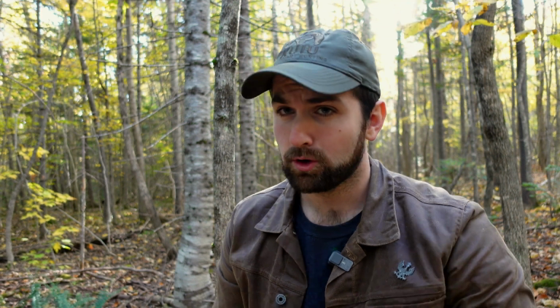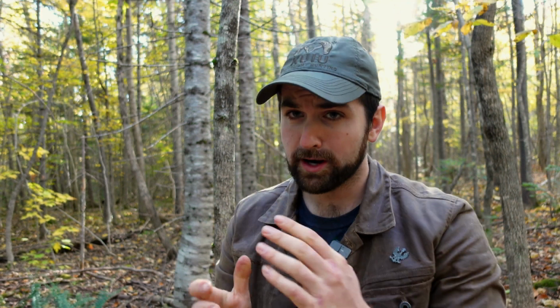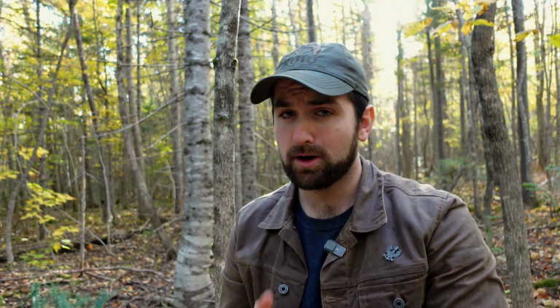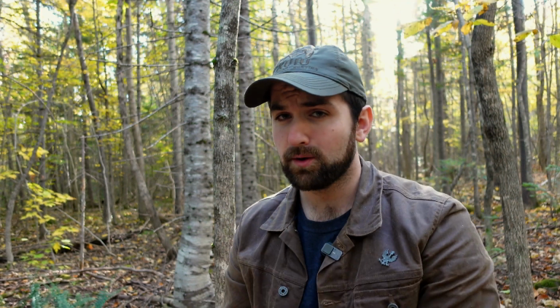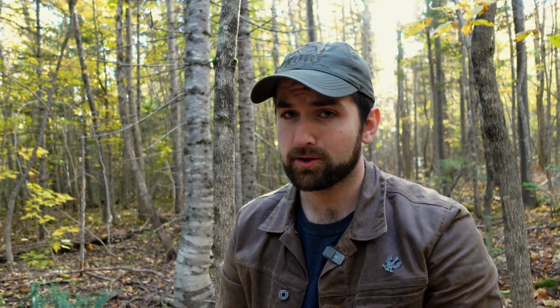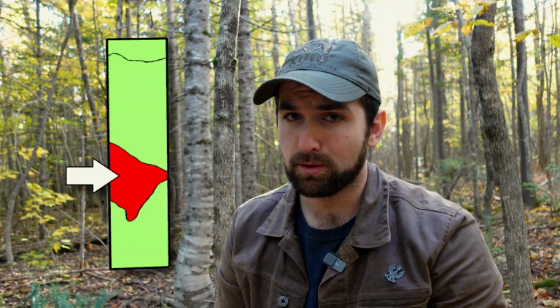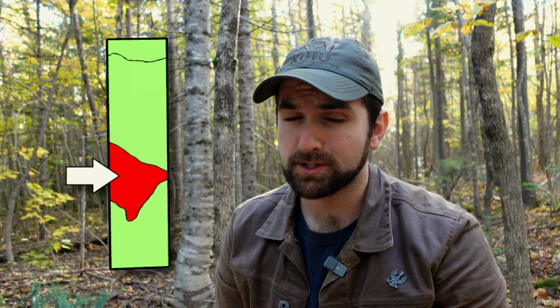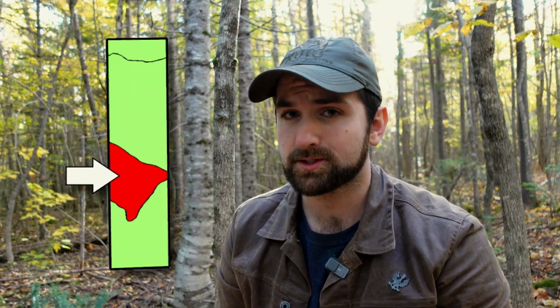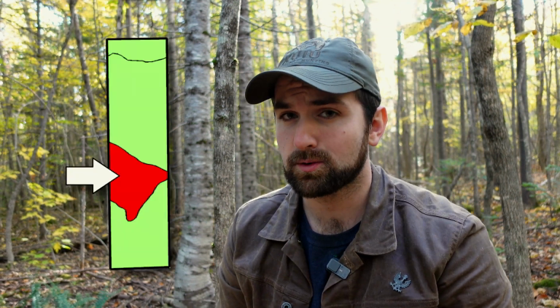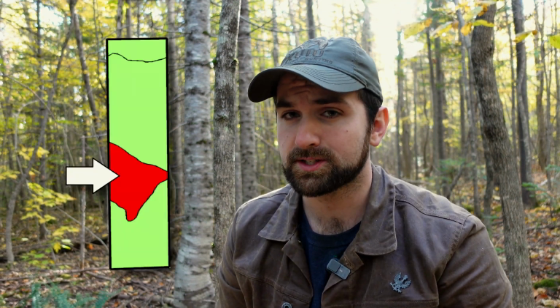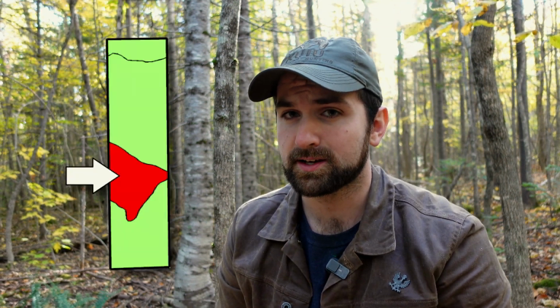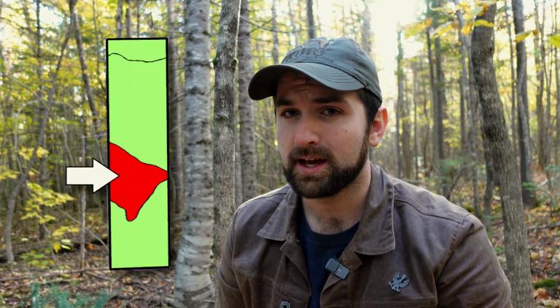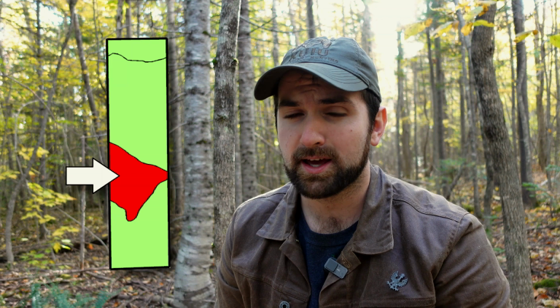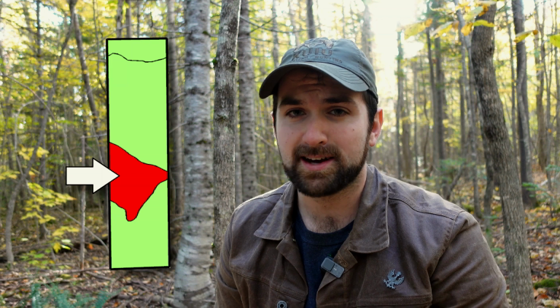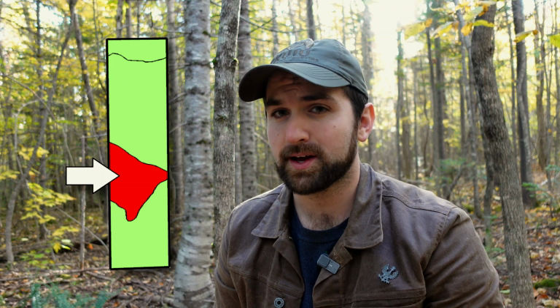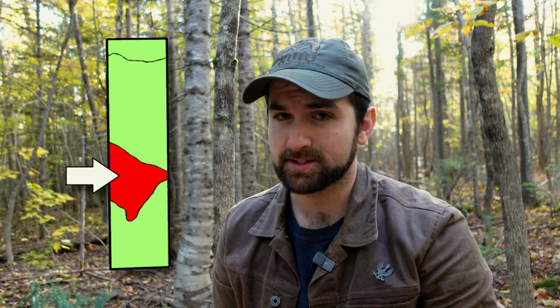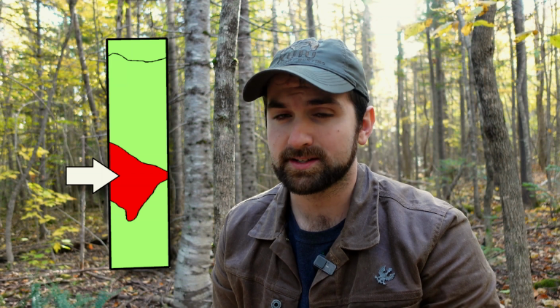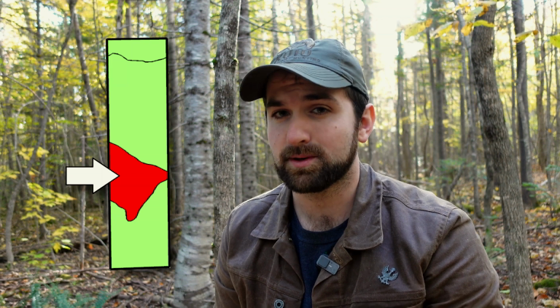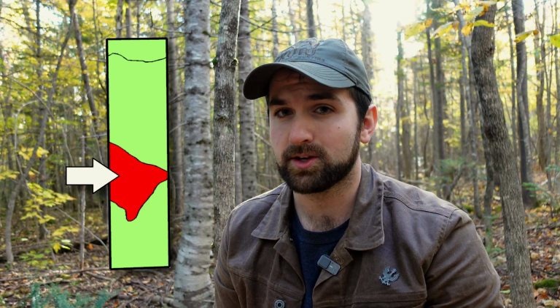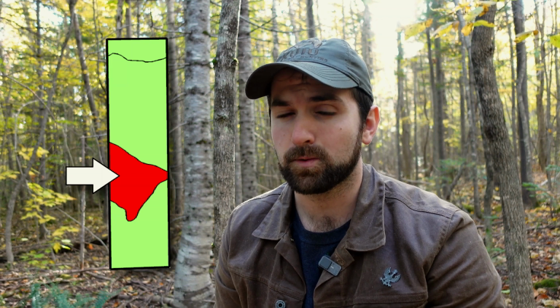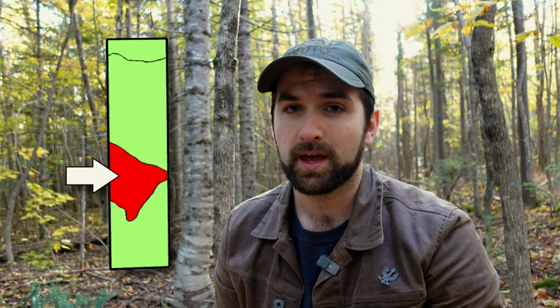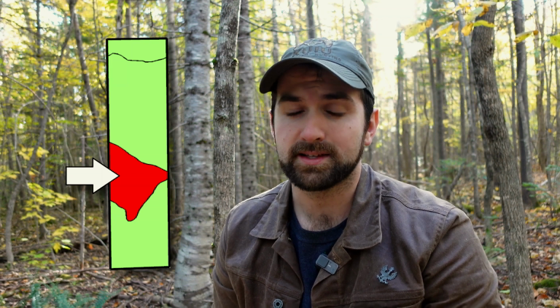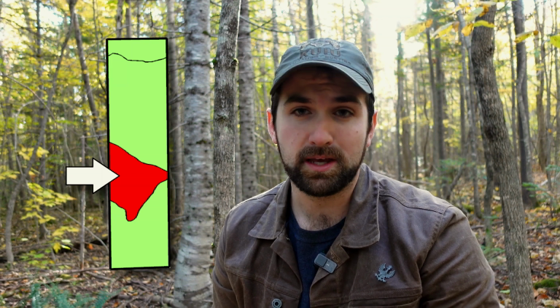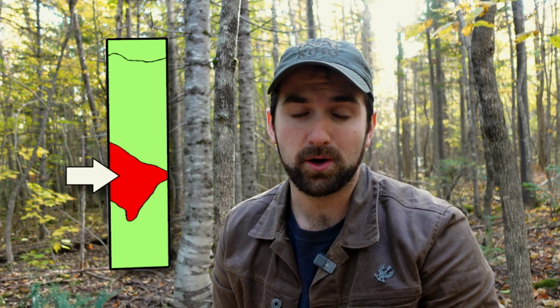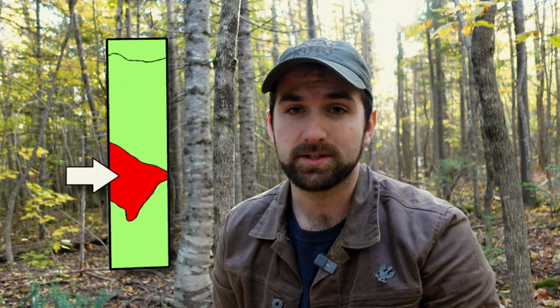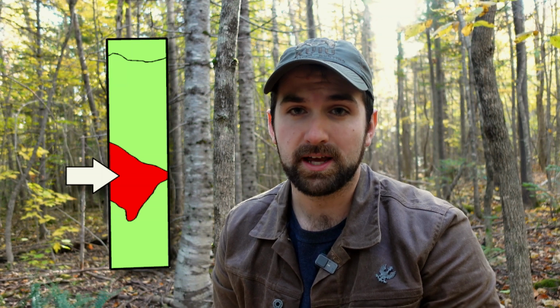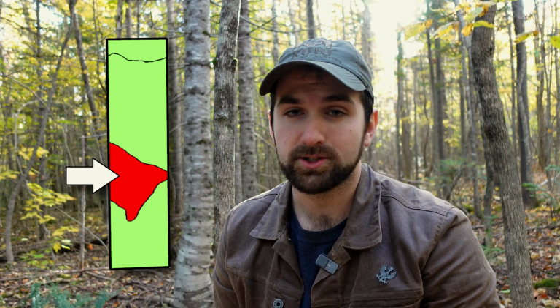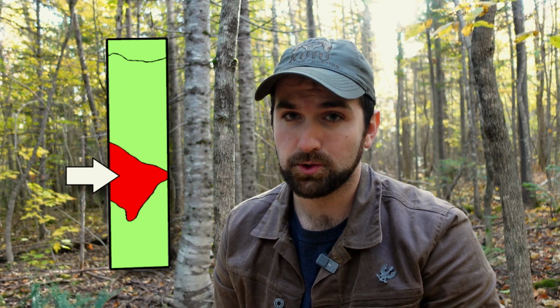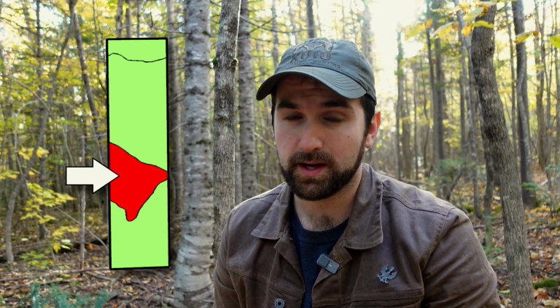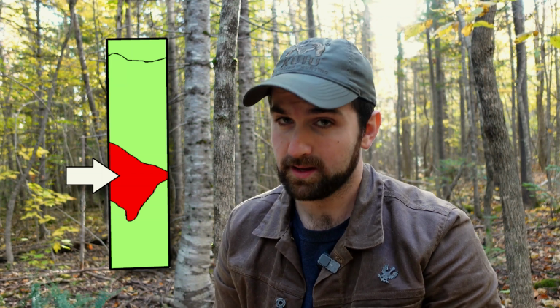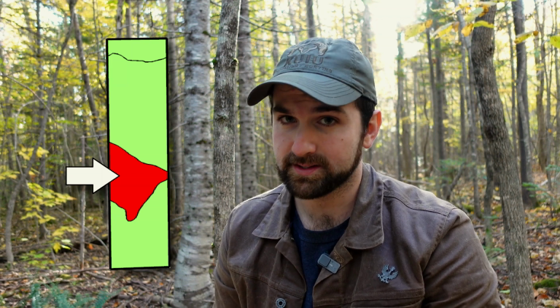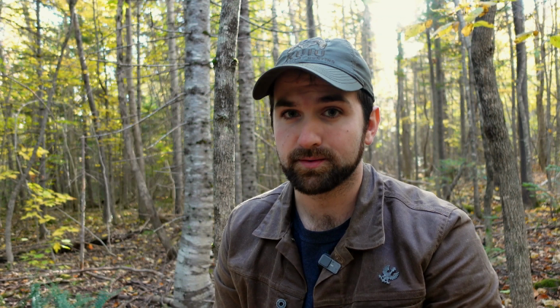Right now I'm out here in the pole-sized hardwood stand that I classified in the stand typing video as a P-O-T-H-2-A-S-F.